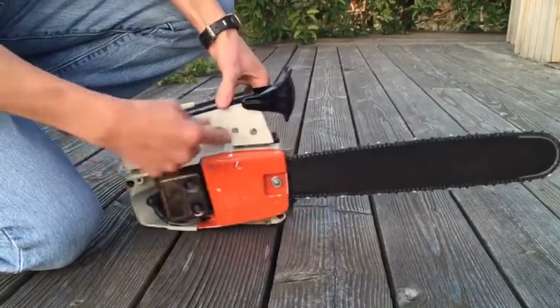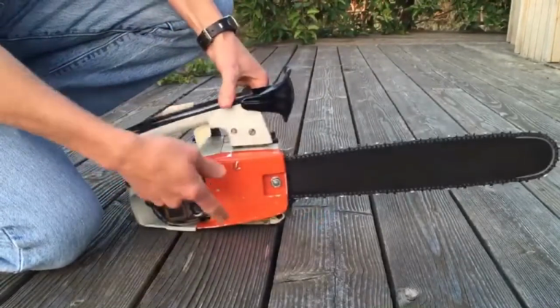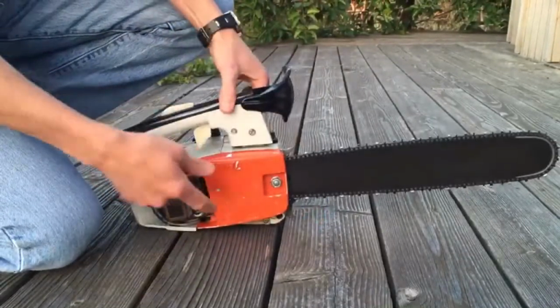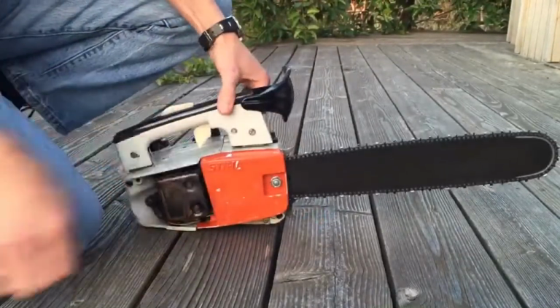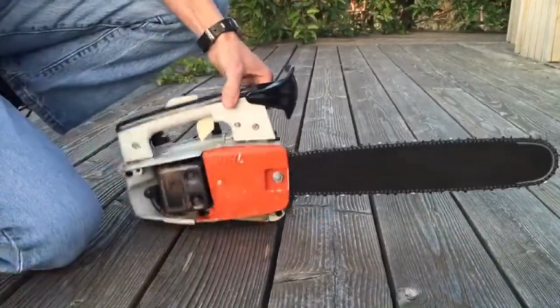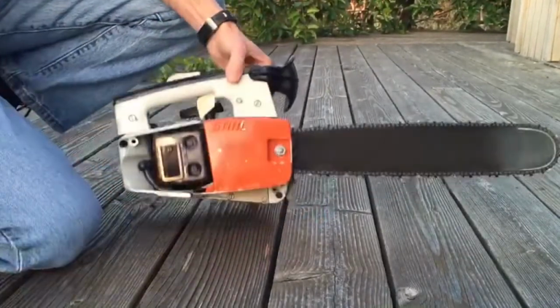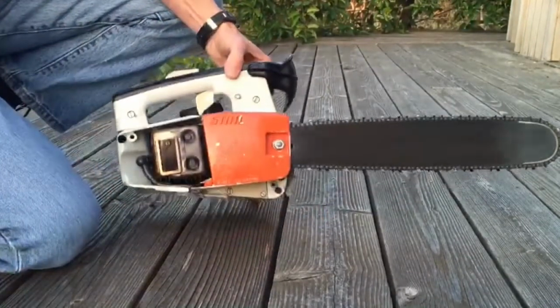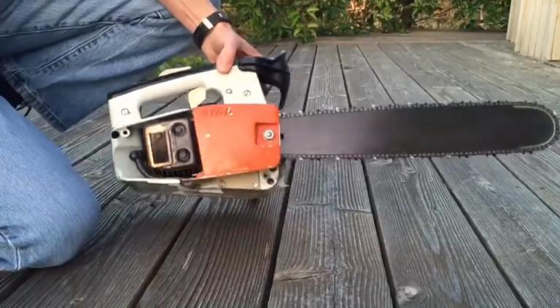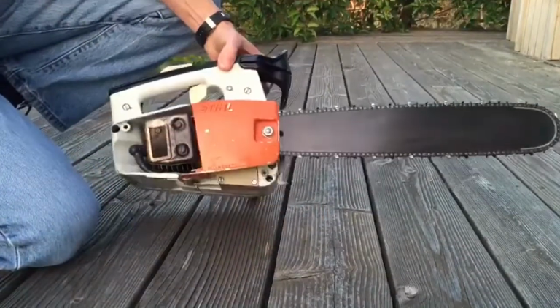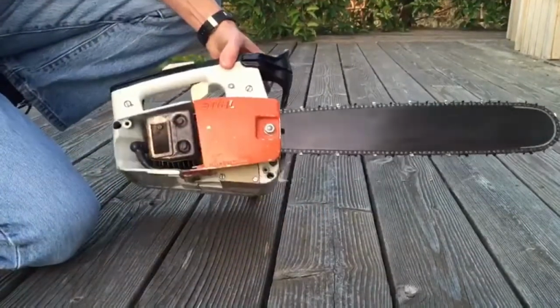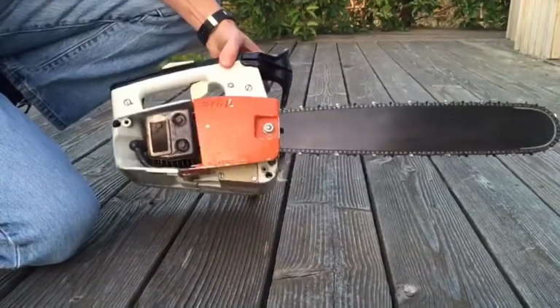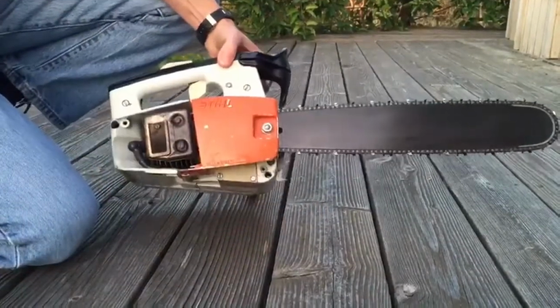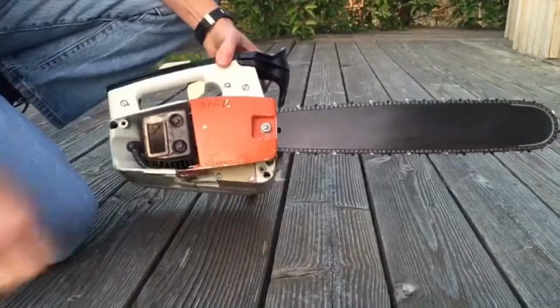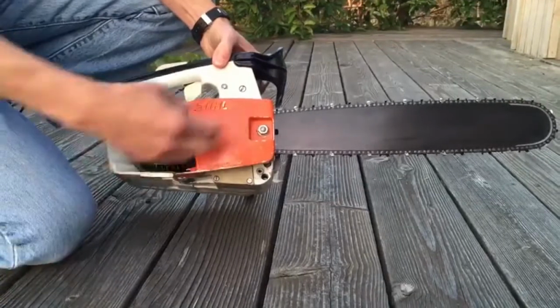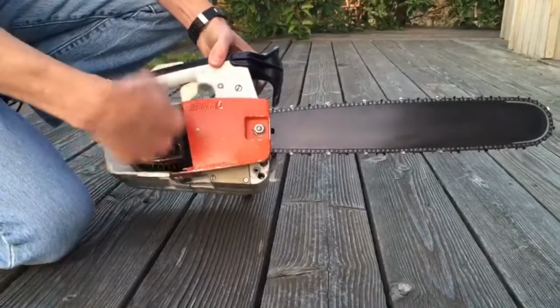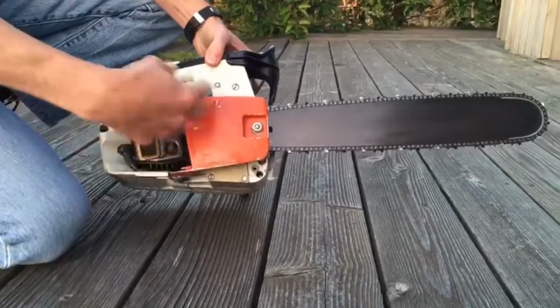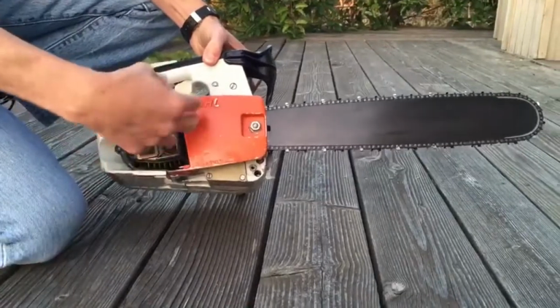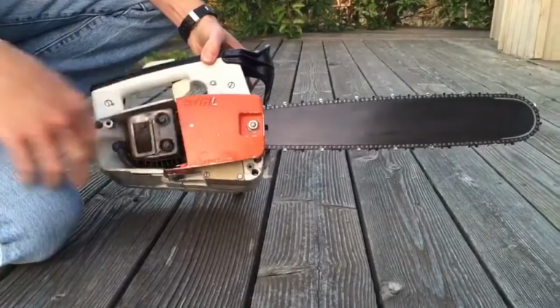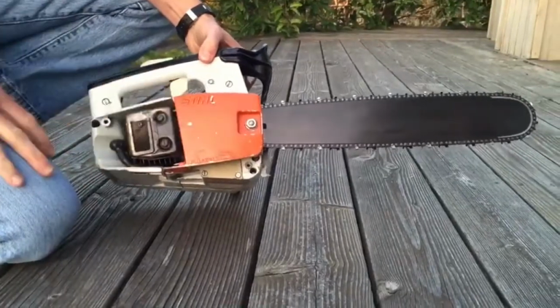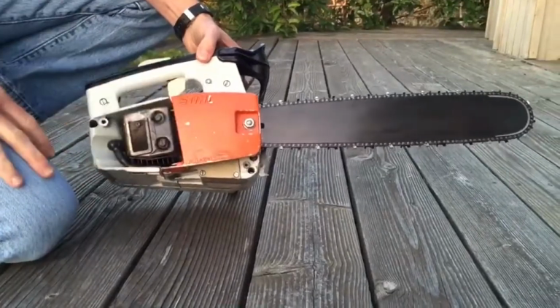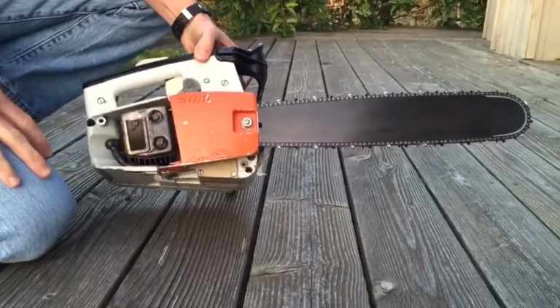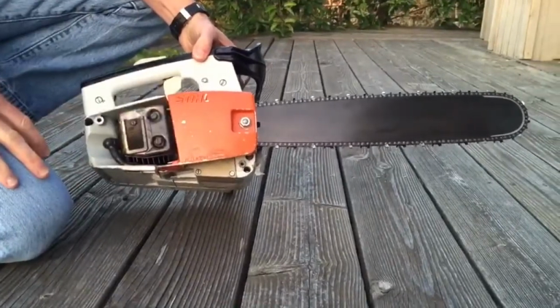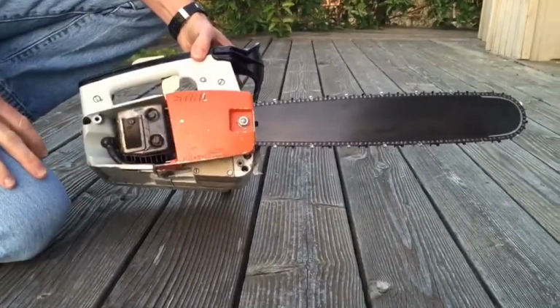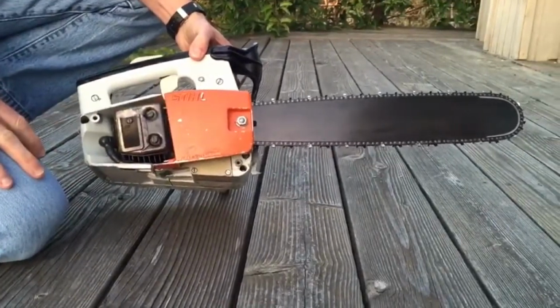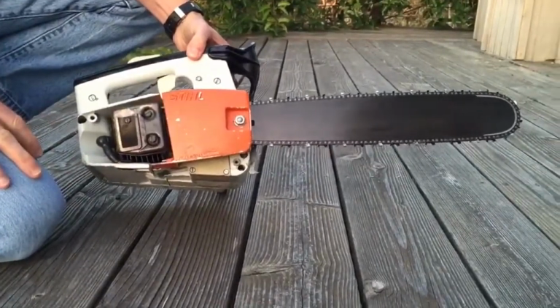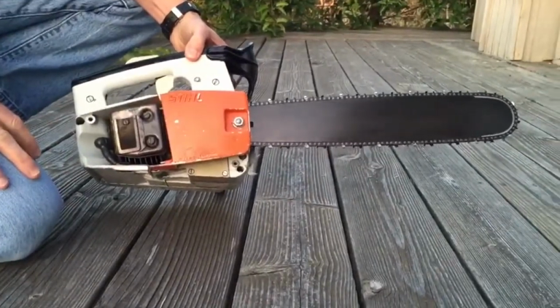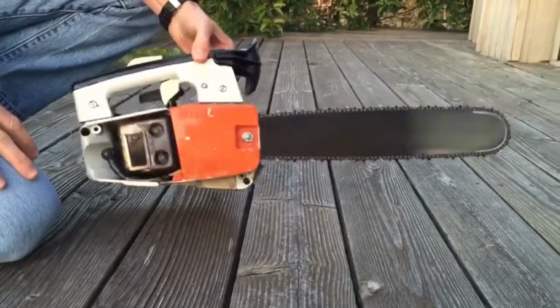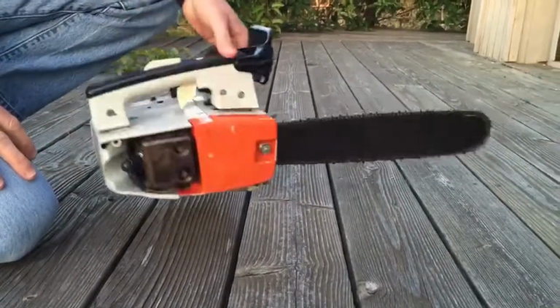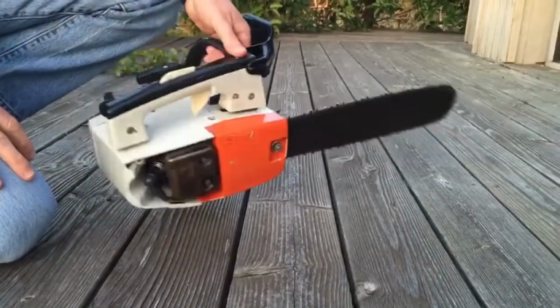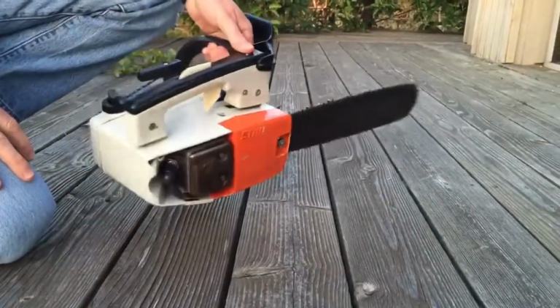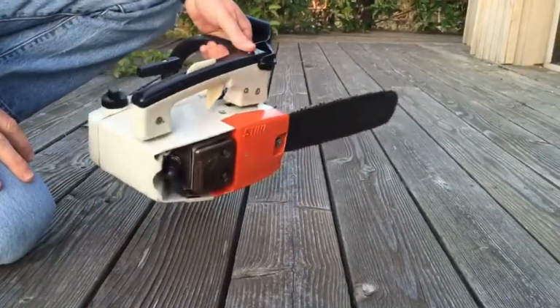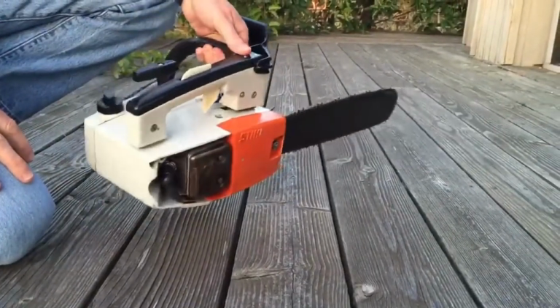The sprocket is in good condition. Everything has been cleaned under here. It's a great little saw.